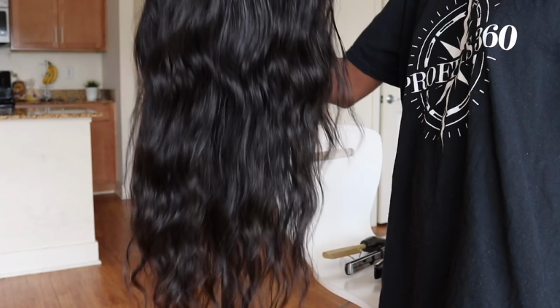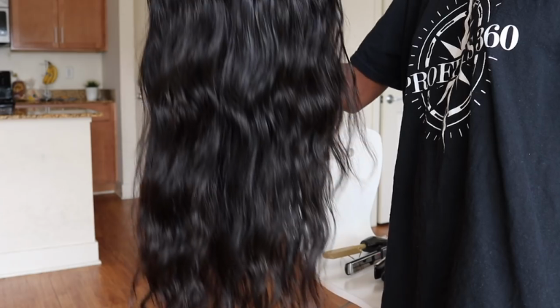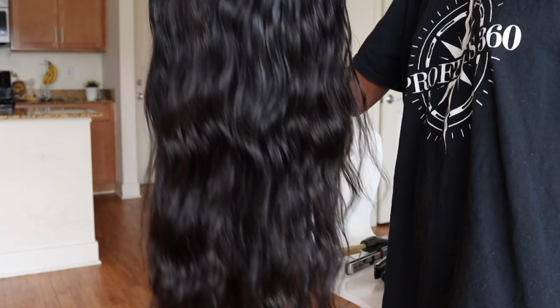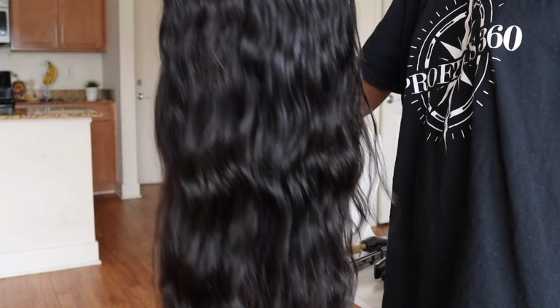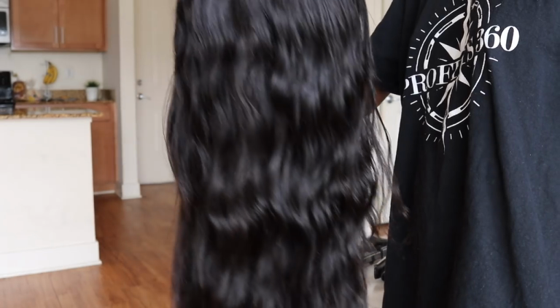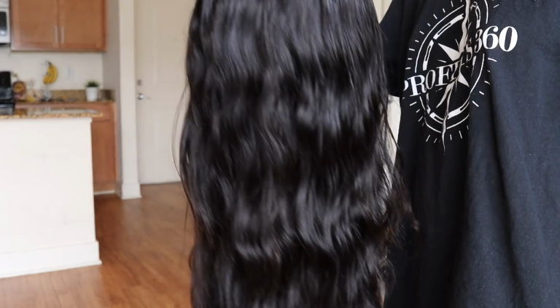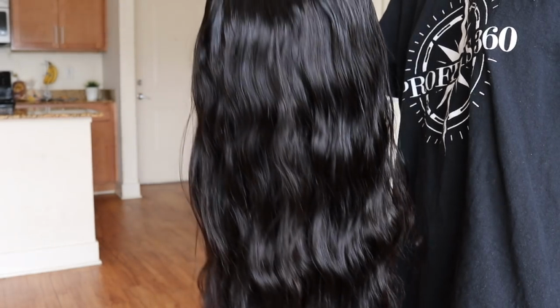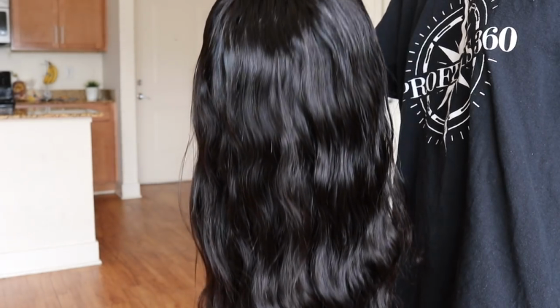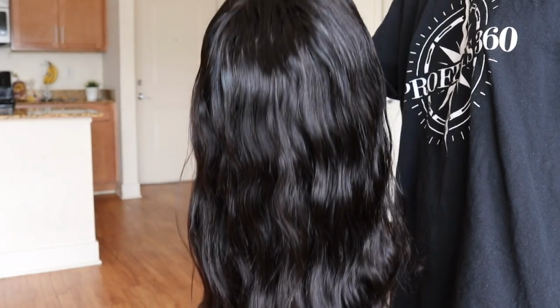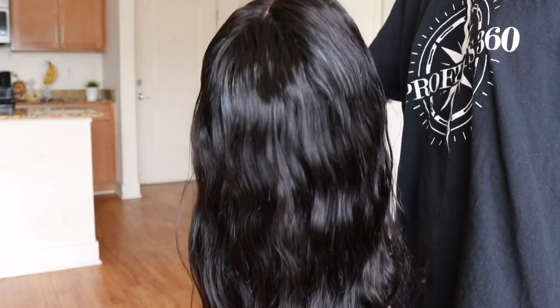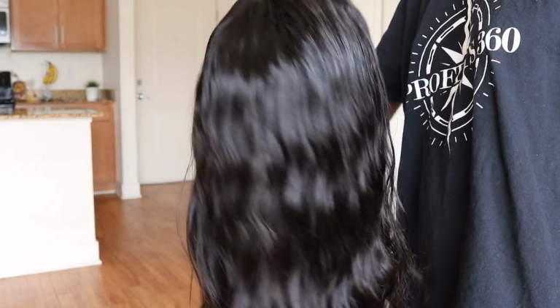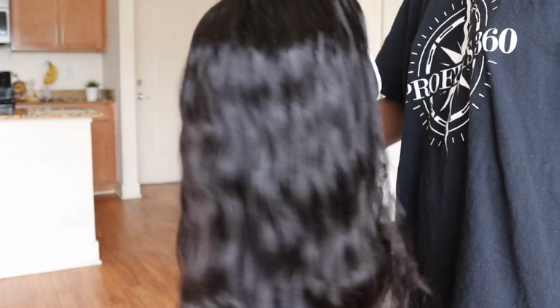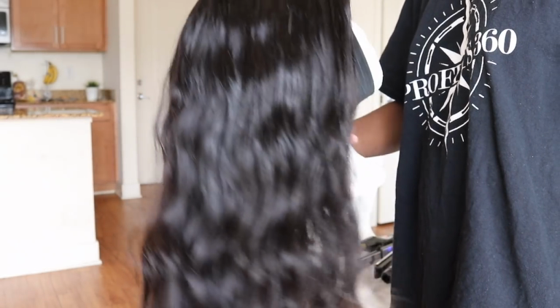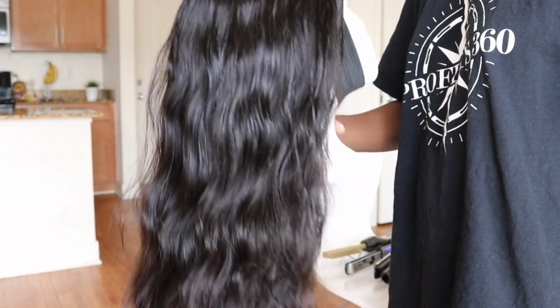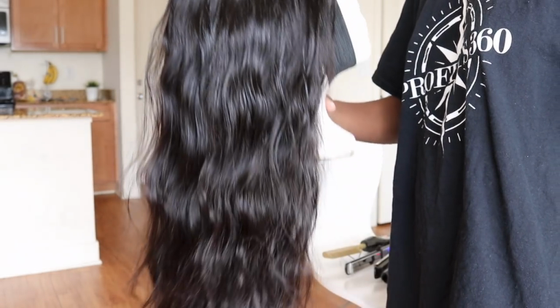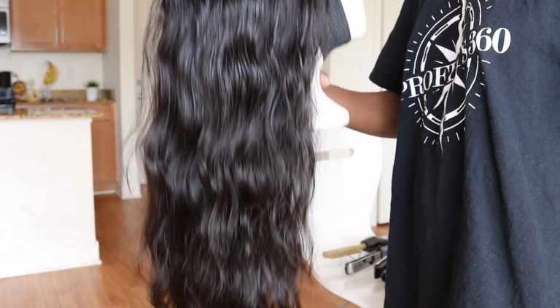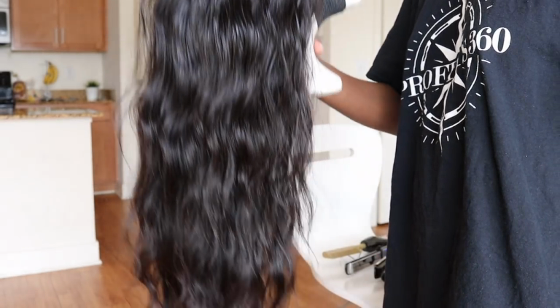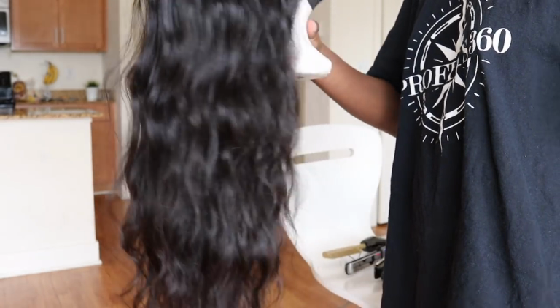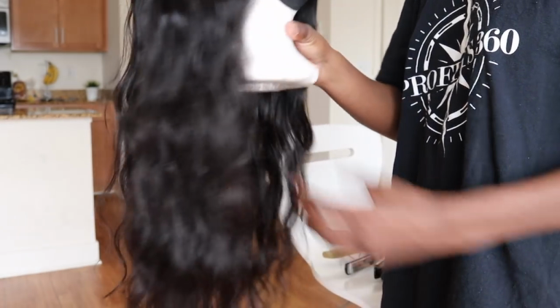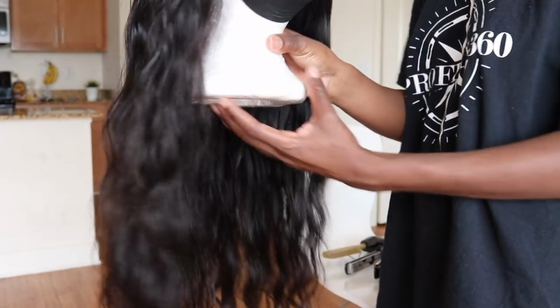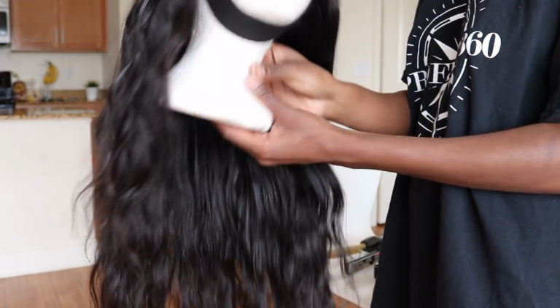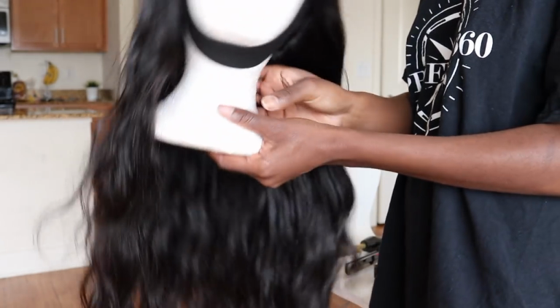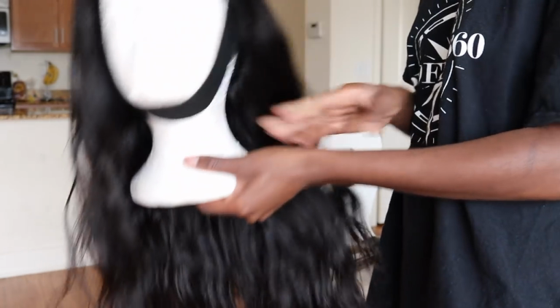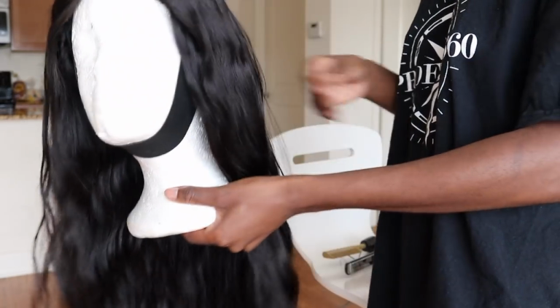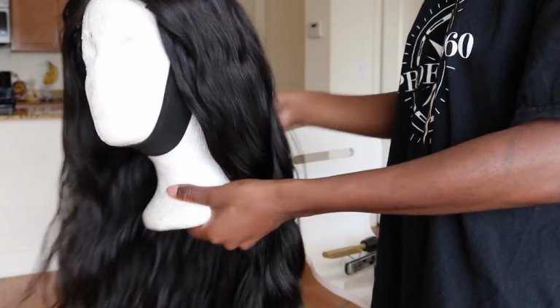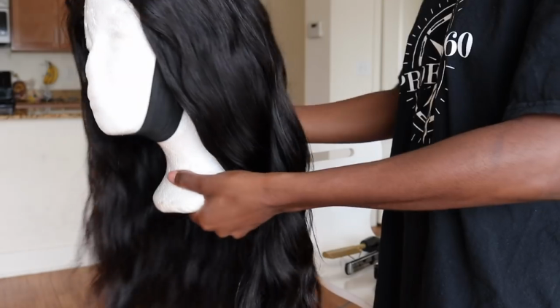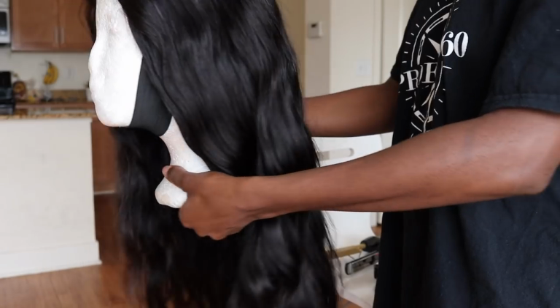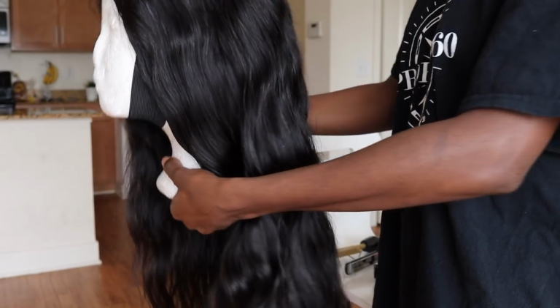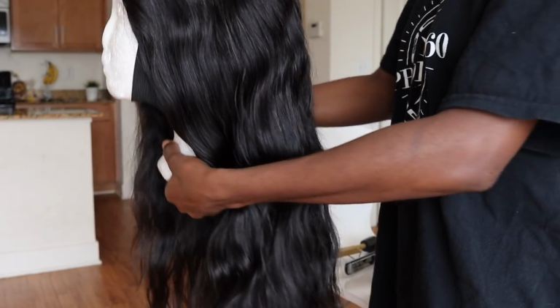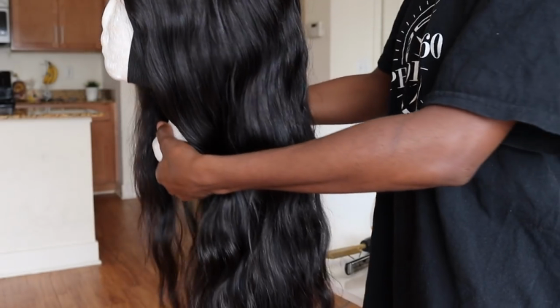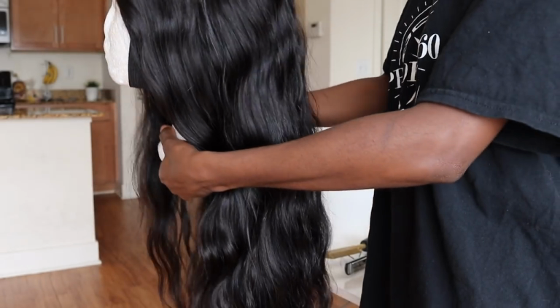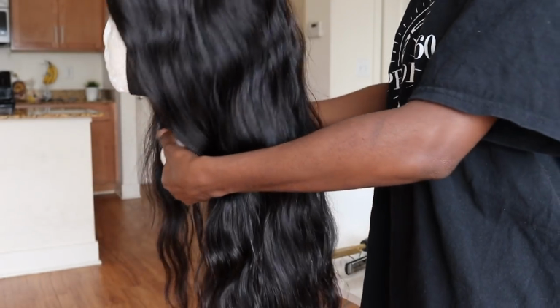Now I'm showing you guys what the hair looks like in its natural state. Before this whole thing, I had washed it and set it on the balcony to air dry. So this is what the body wave curls look like on their own.